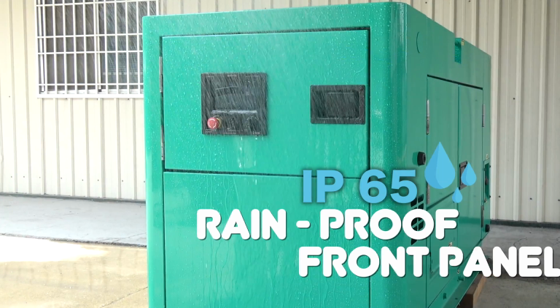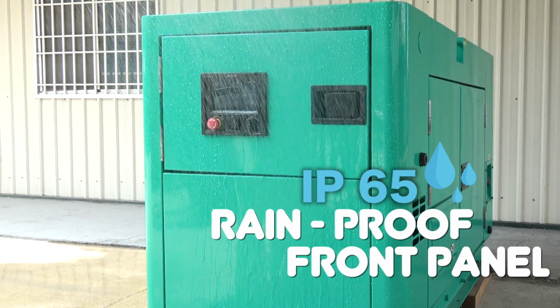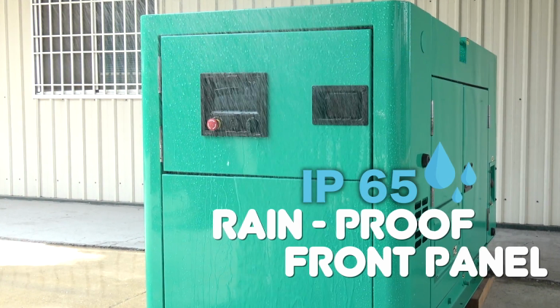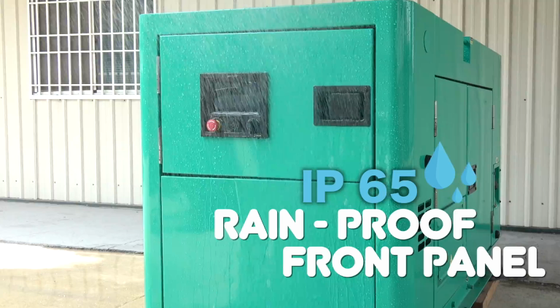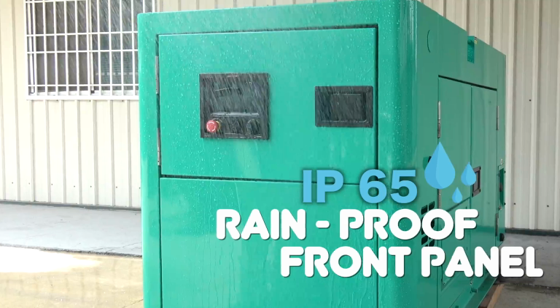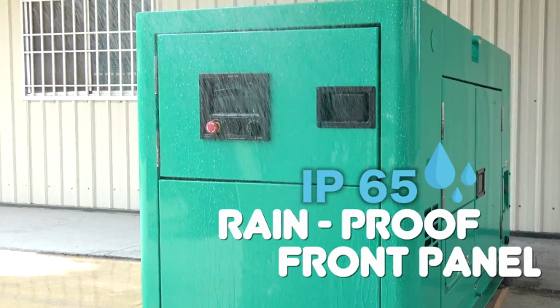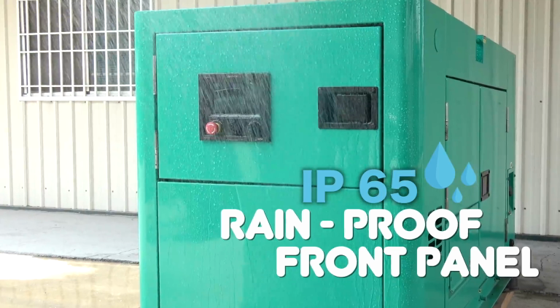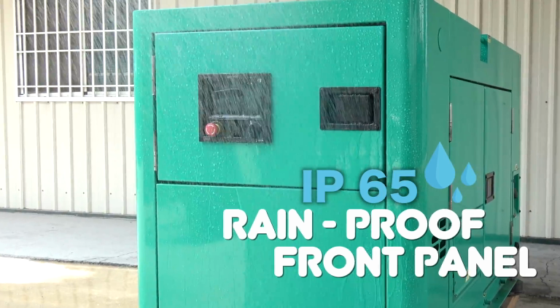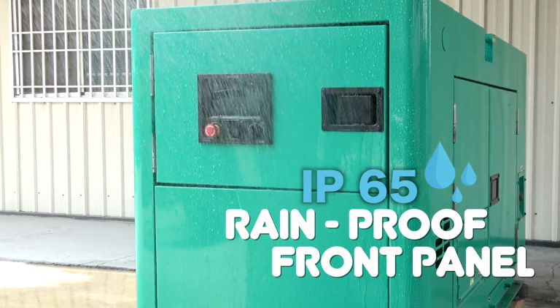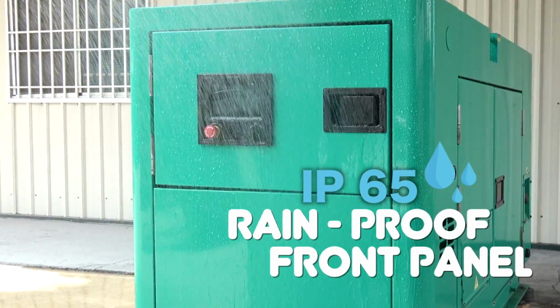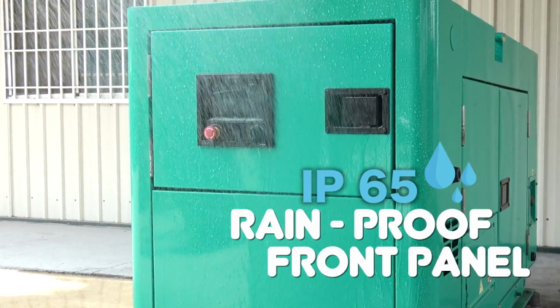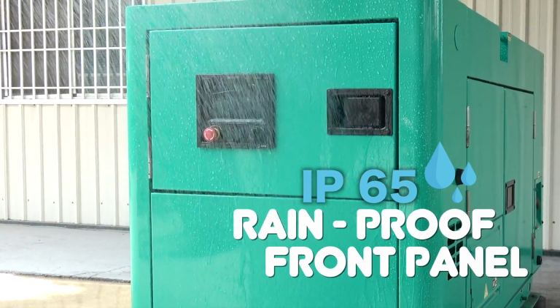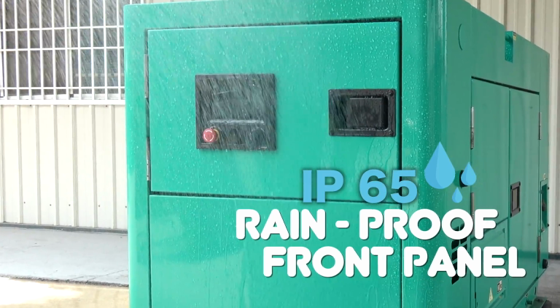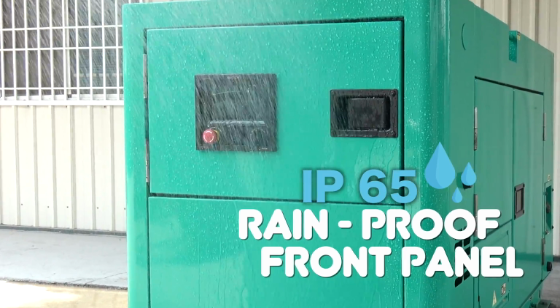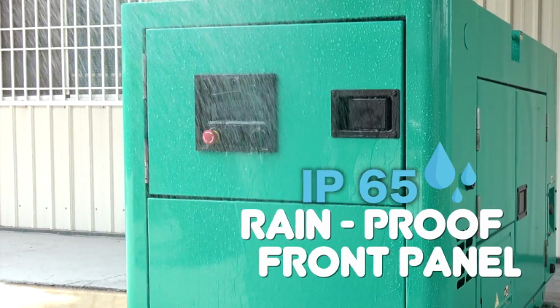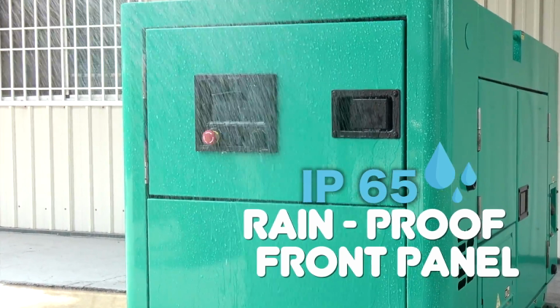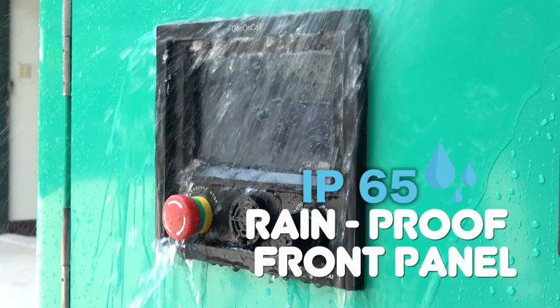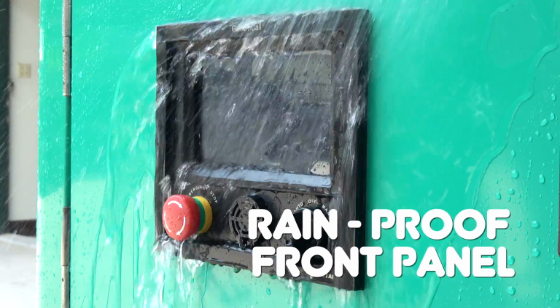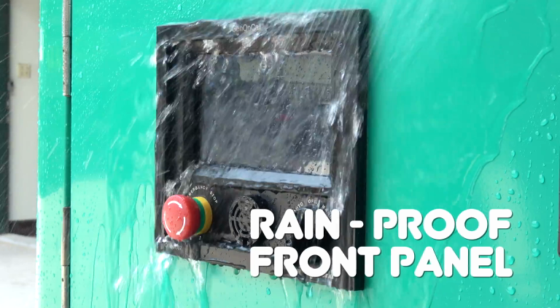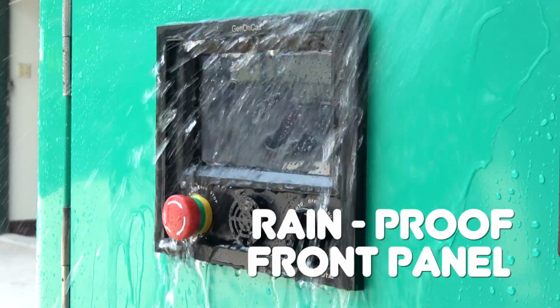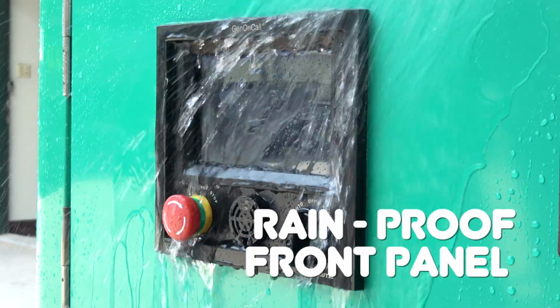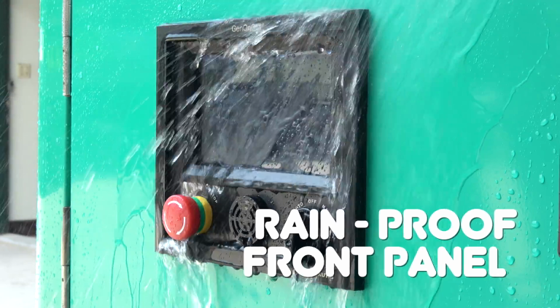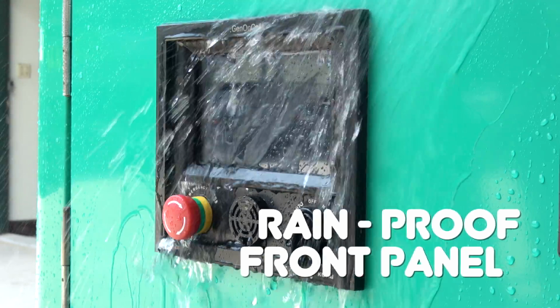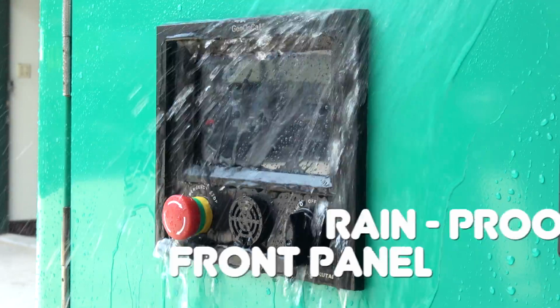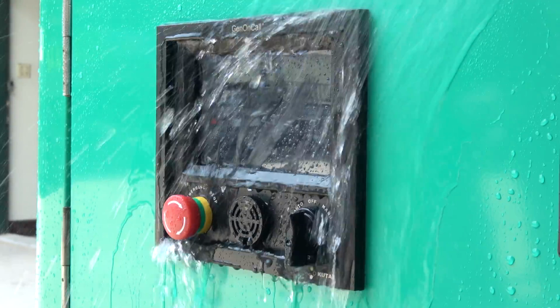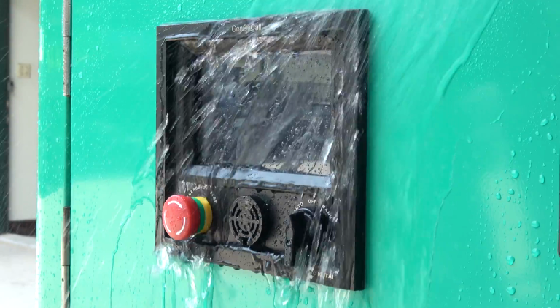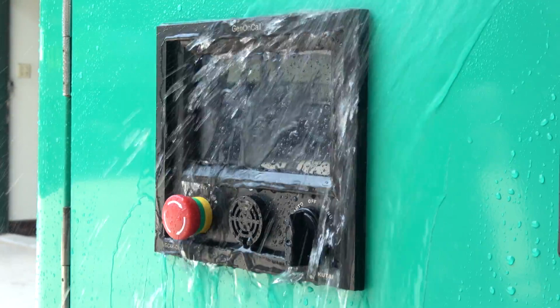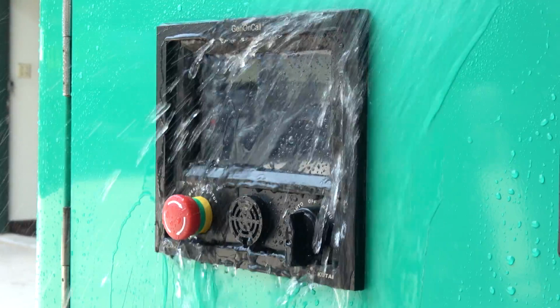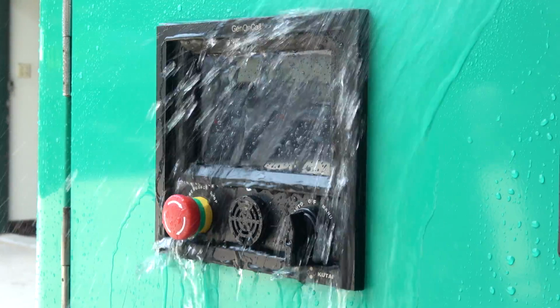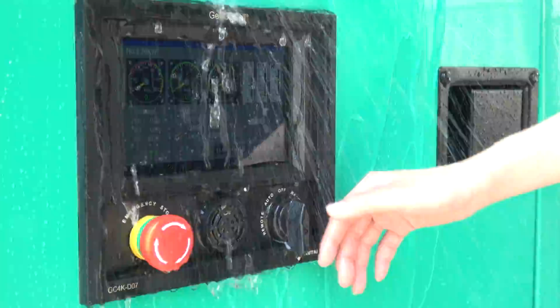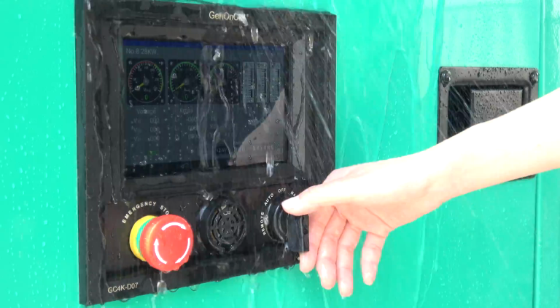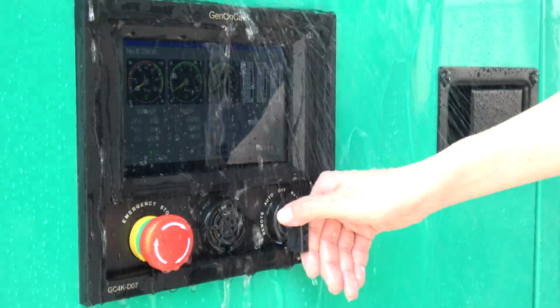The GCU 4K front panel has IP65 protection from water and dust particles.